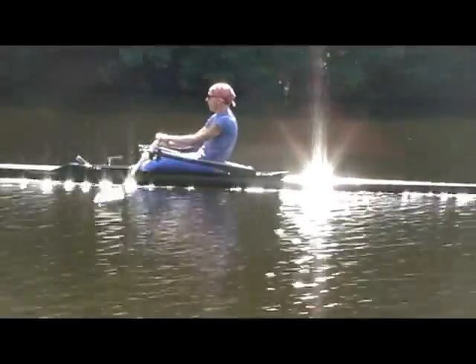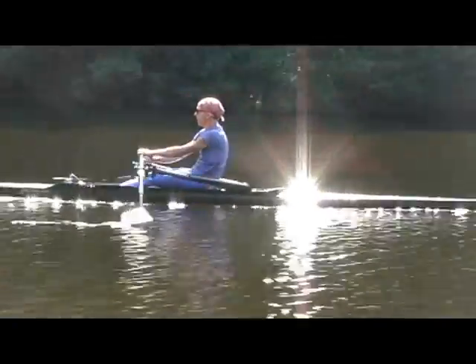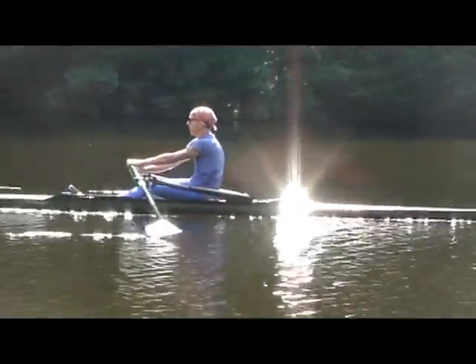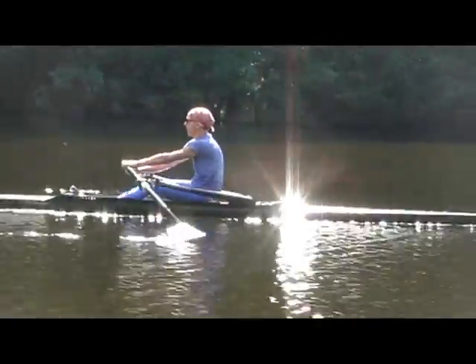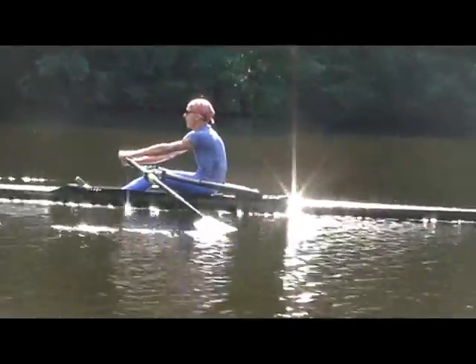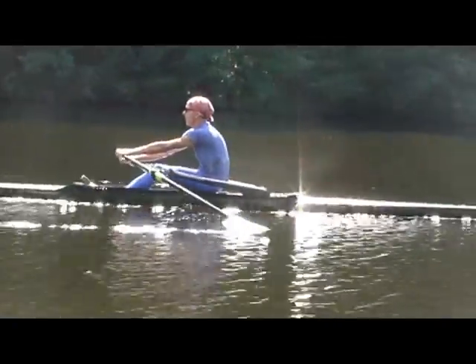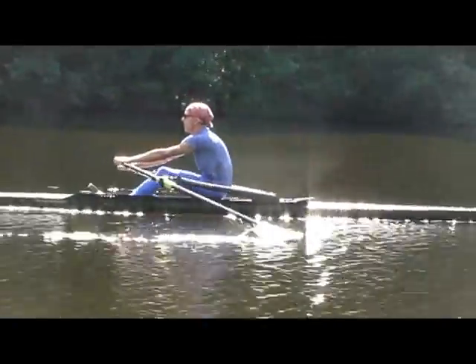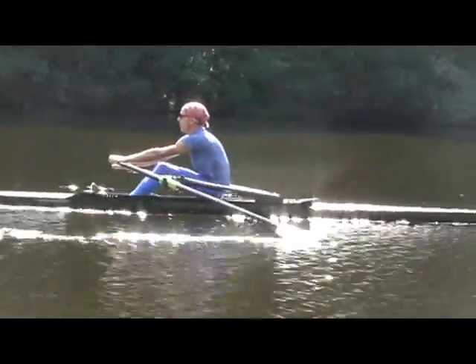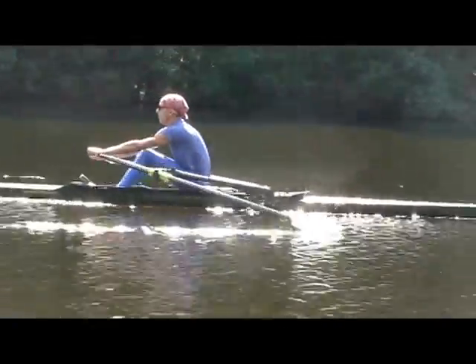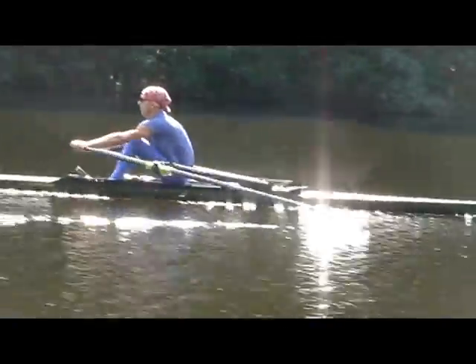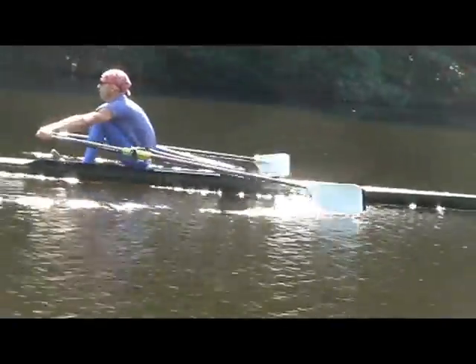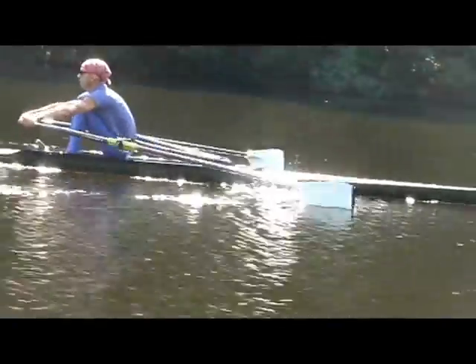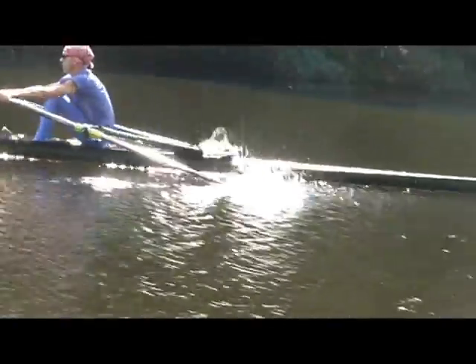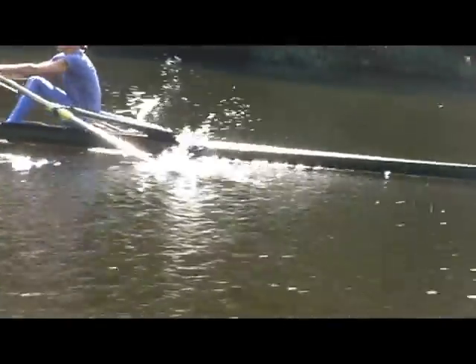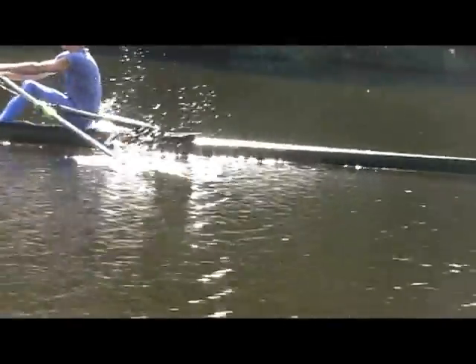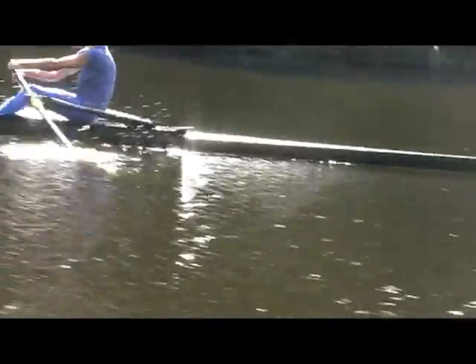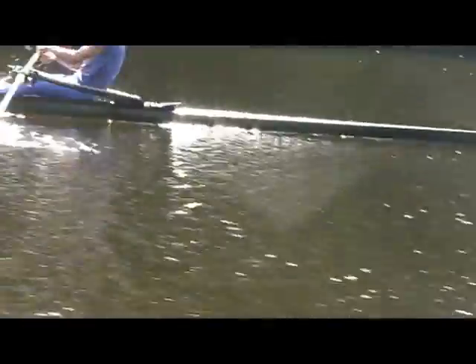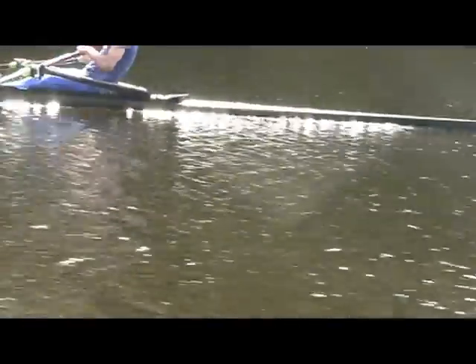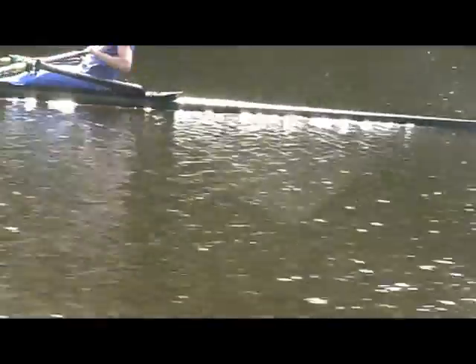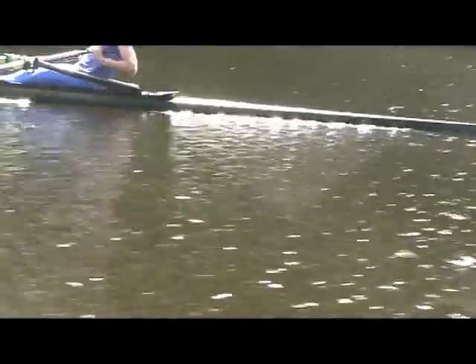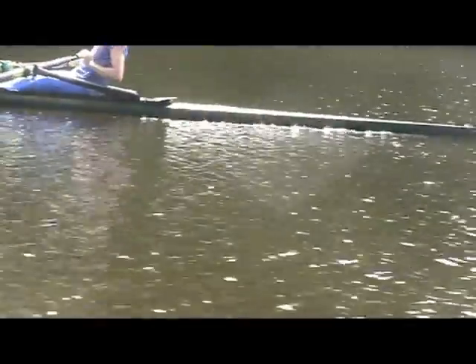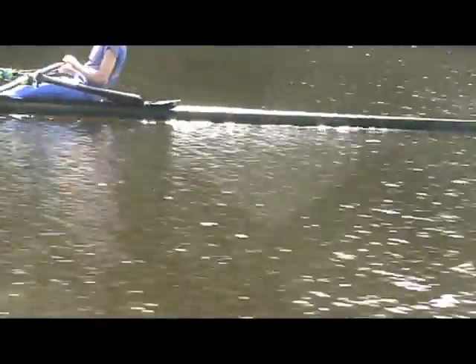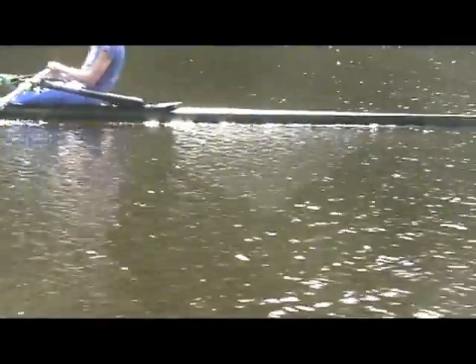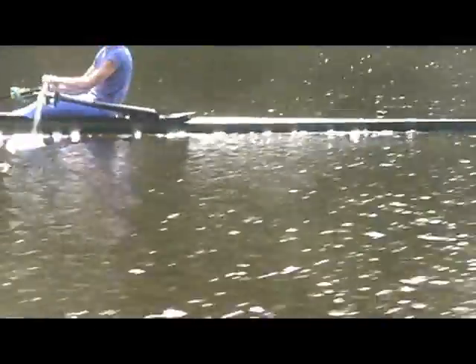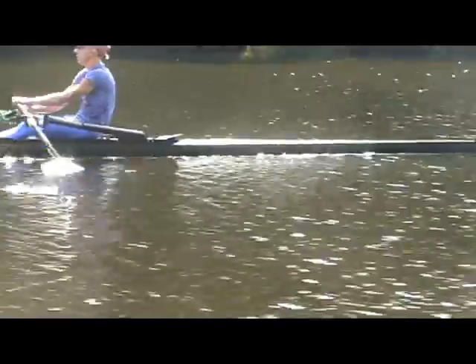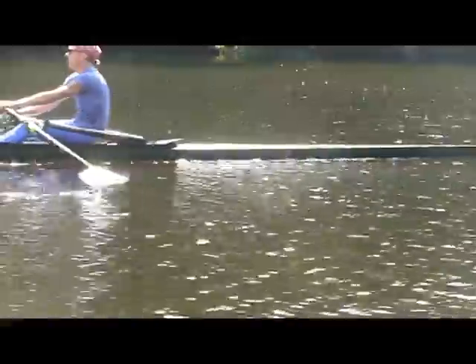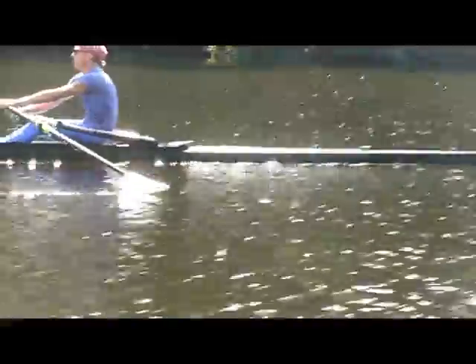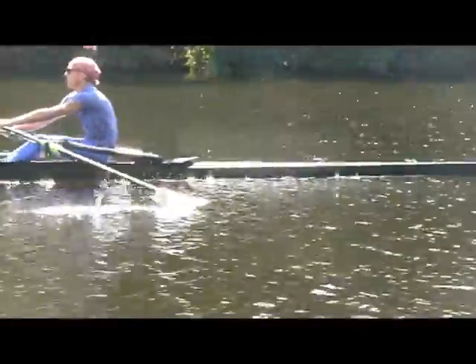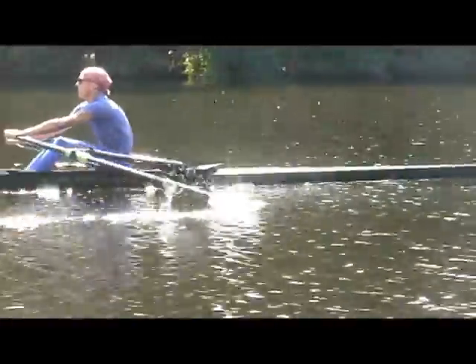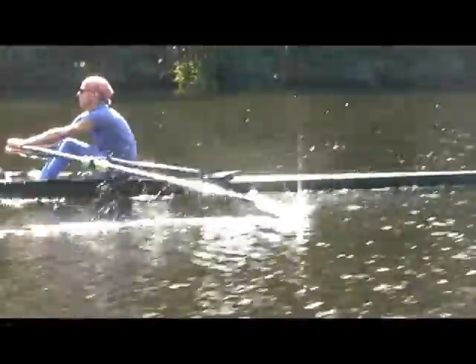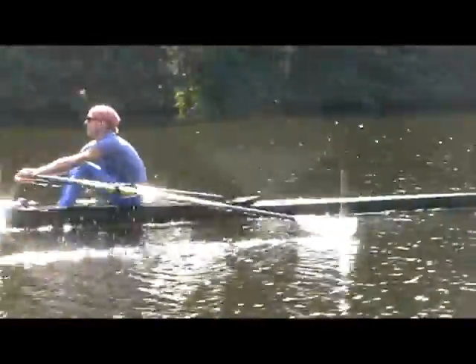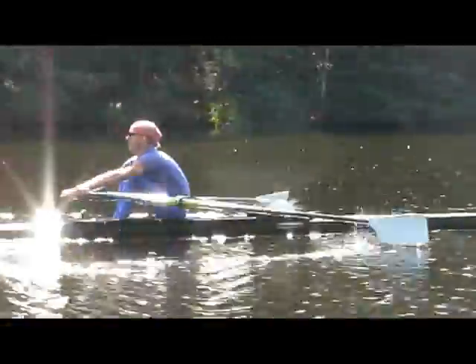Now let's release the pressure from the blades with both hands simultaneously.